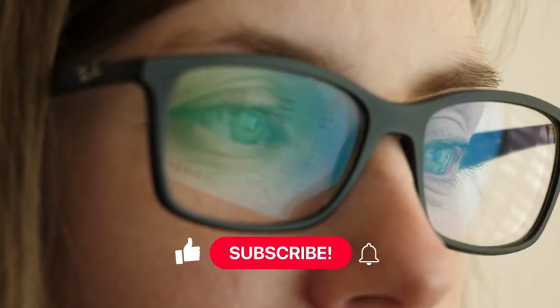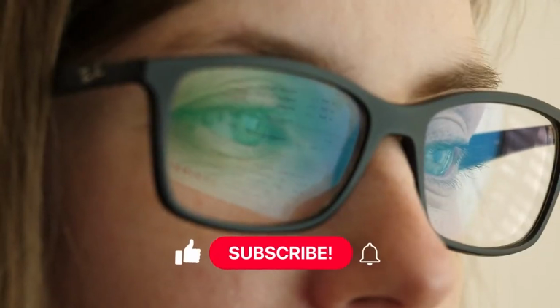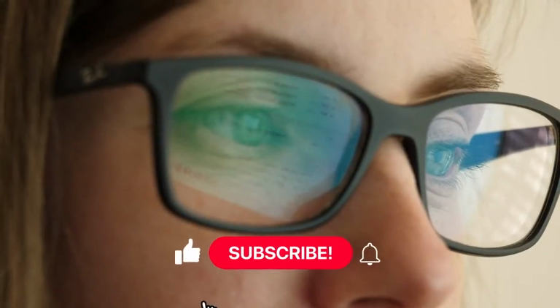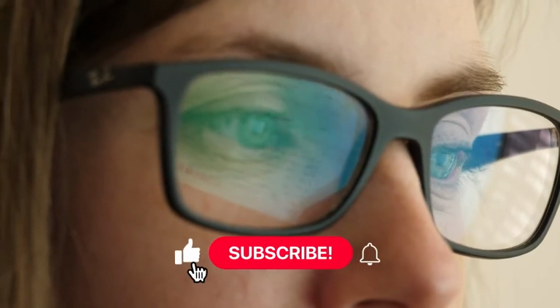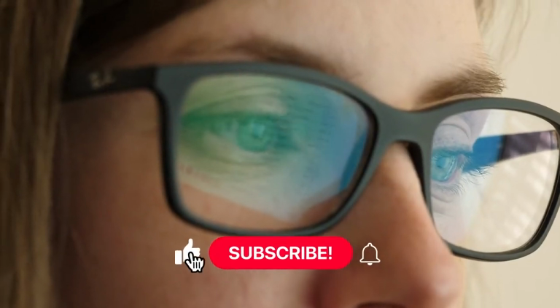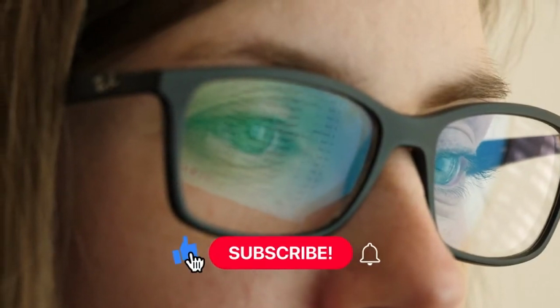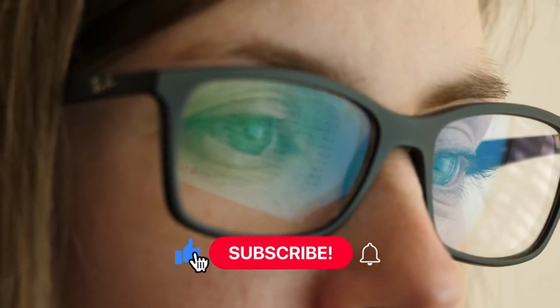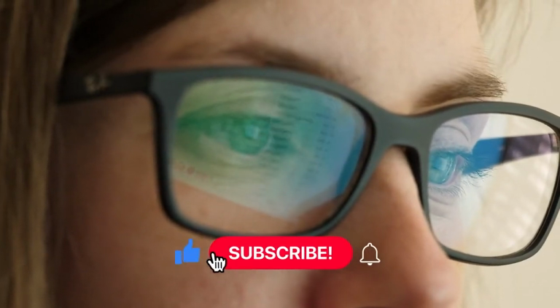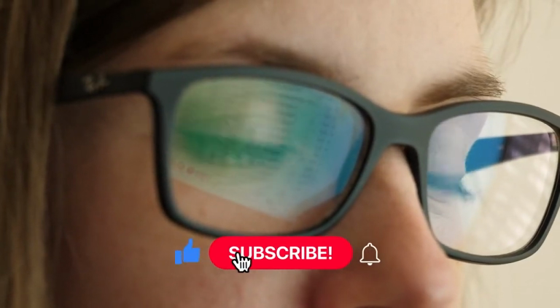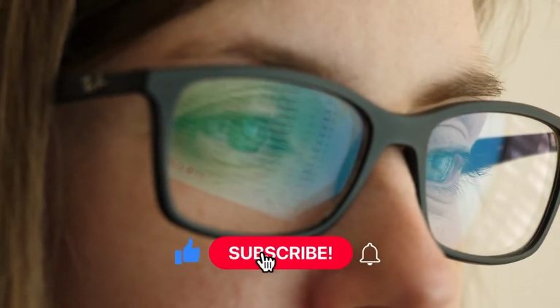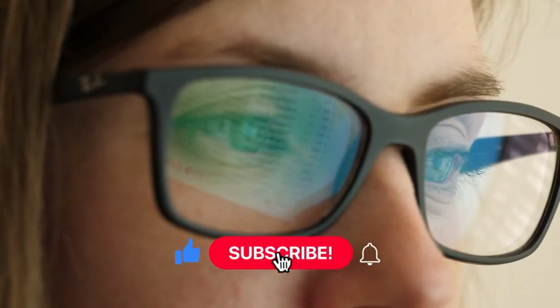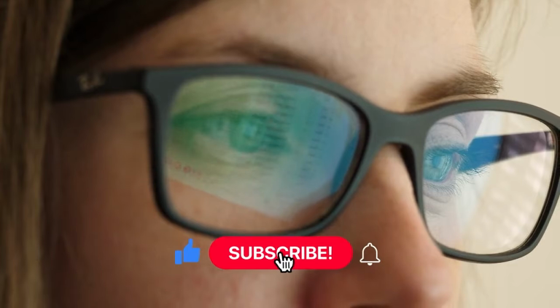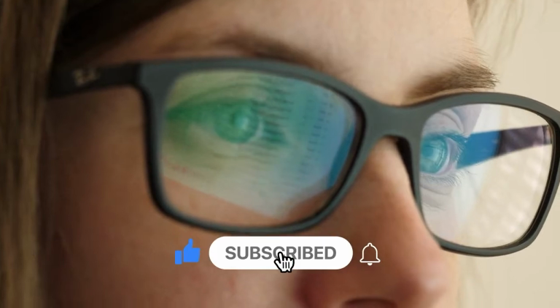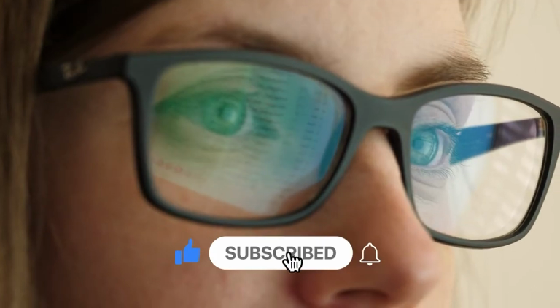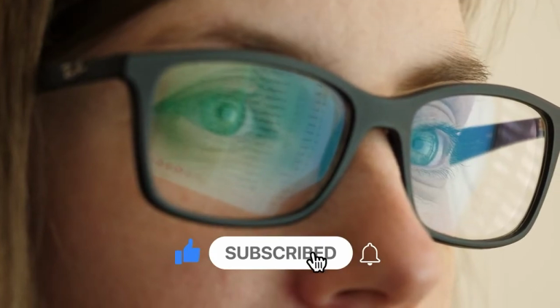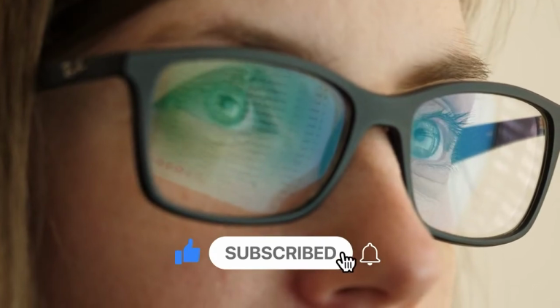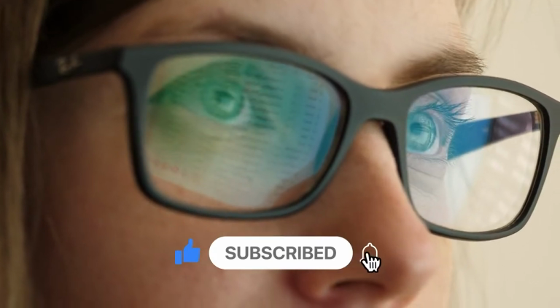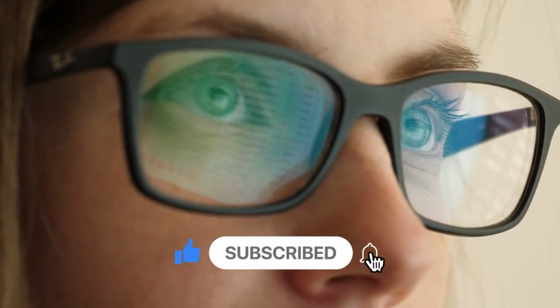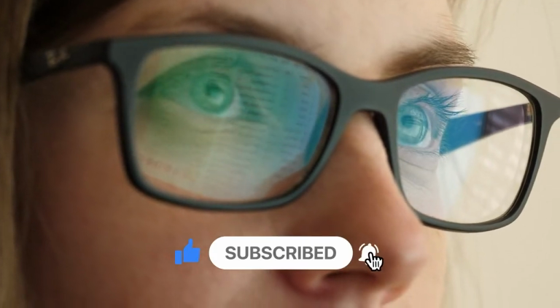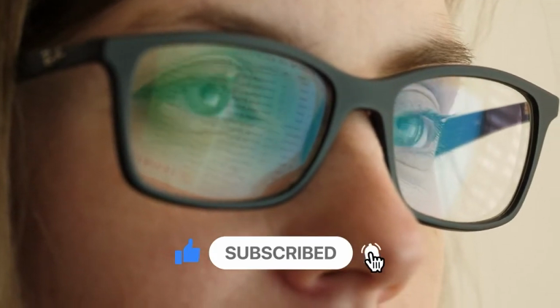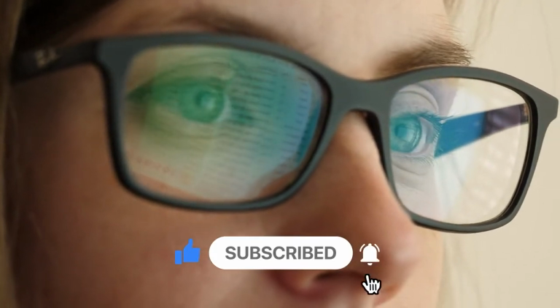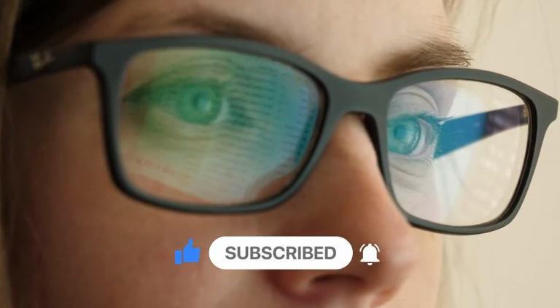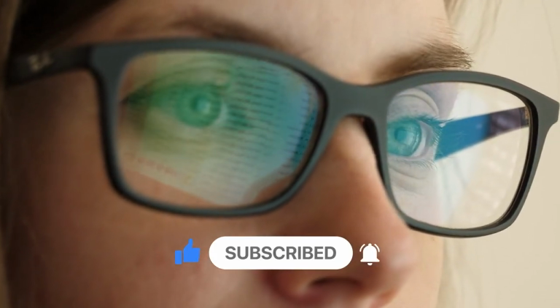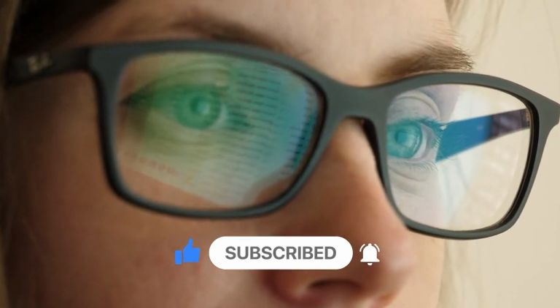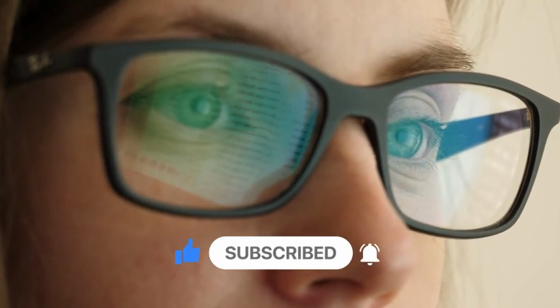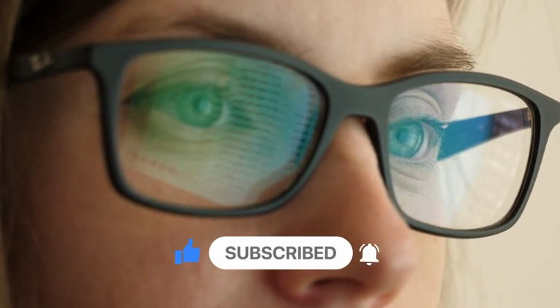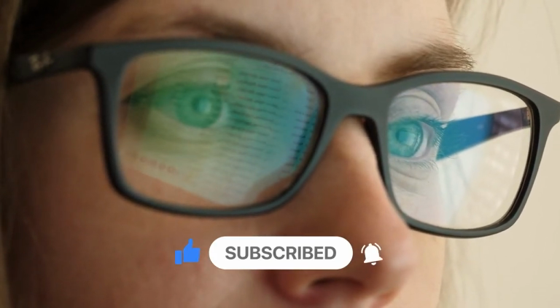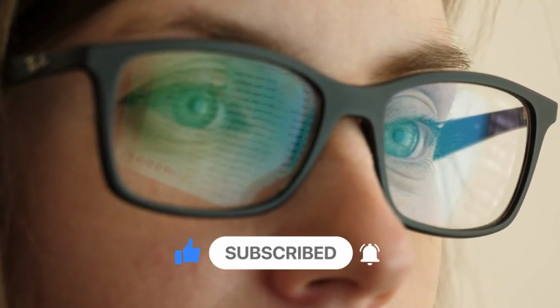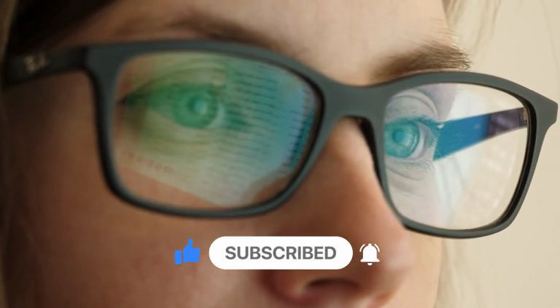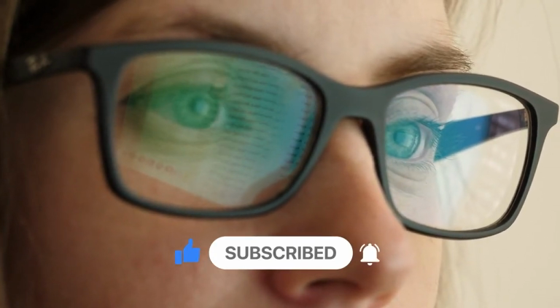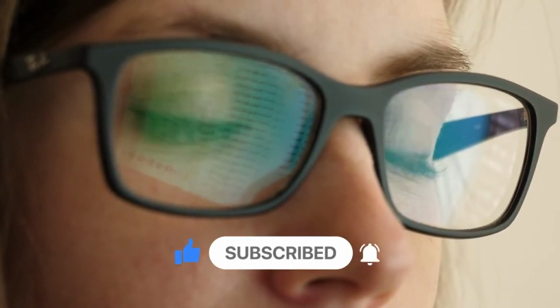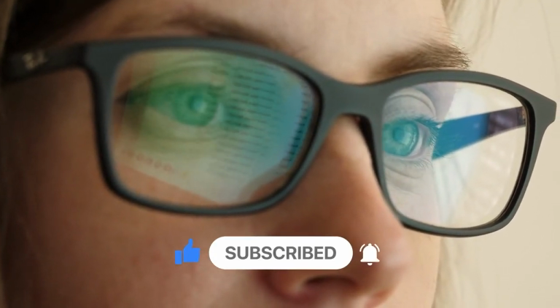Before we move on to the next one, may we please ask you to leave a like if you have enjoyed this video. It really helps our channel and encourages us to make more content.